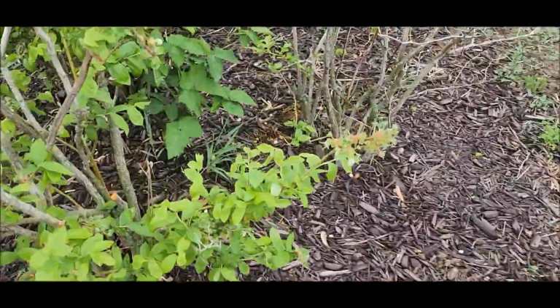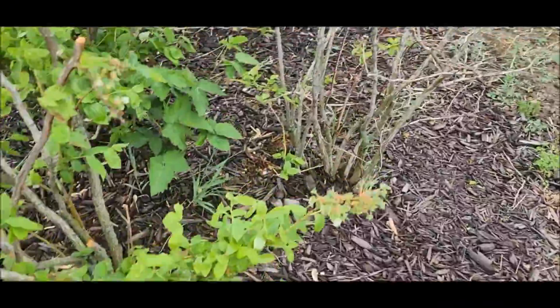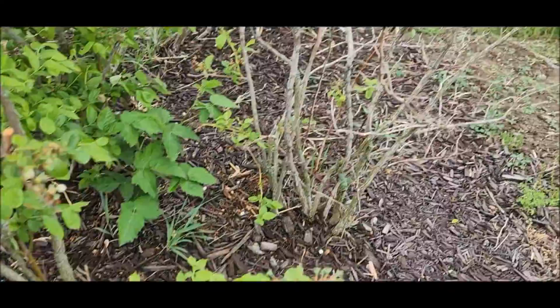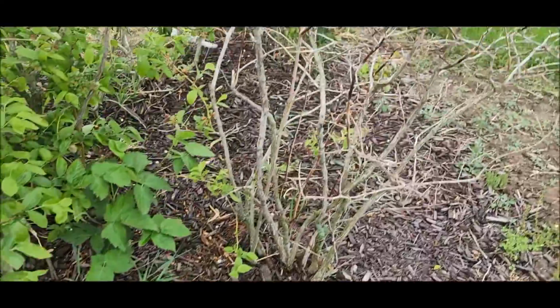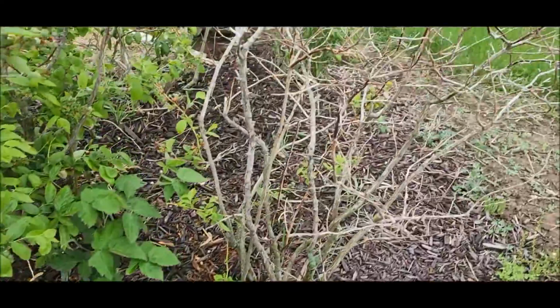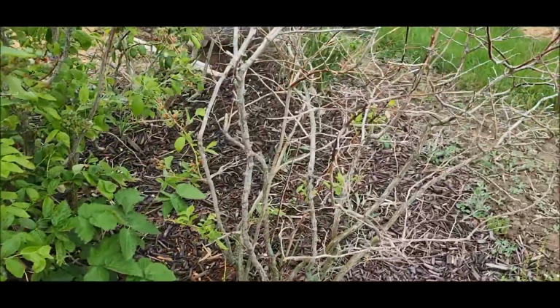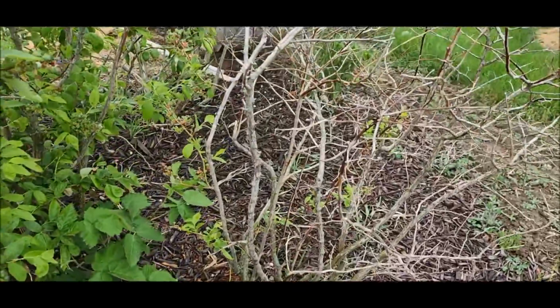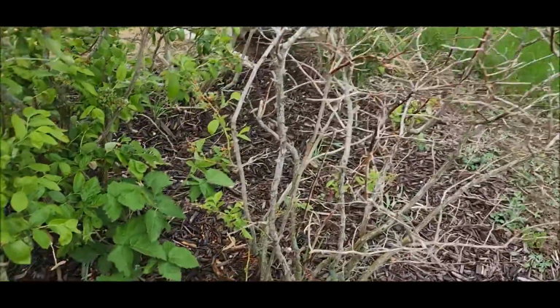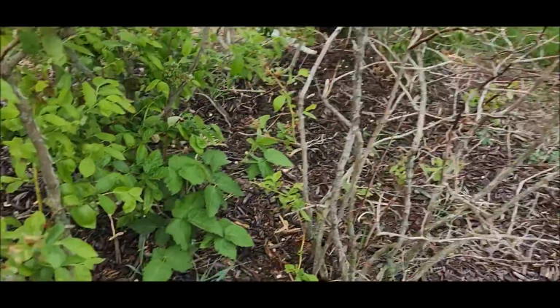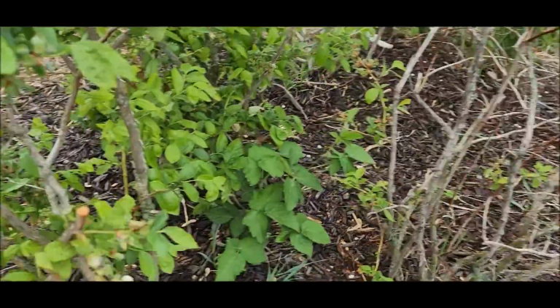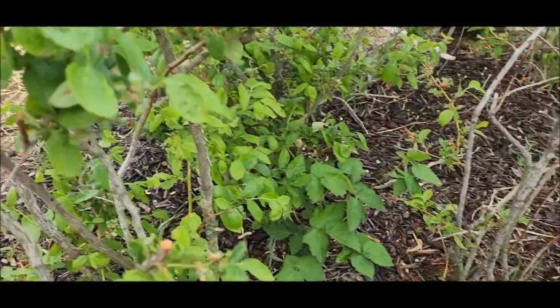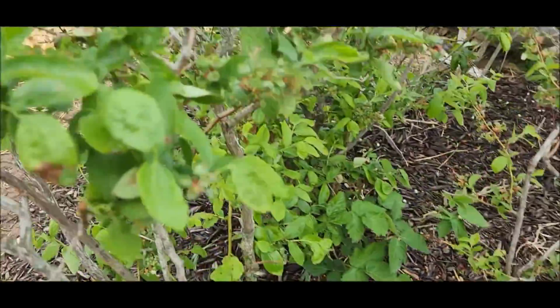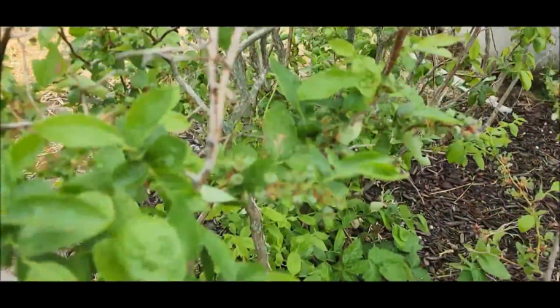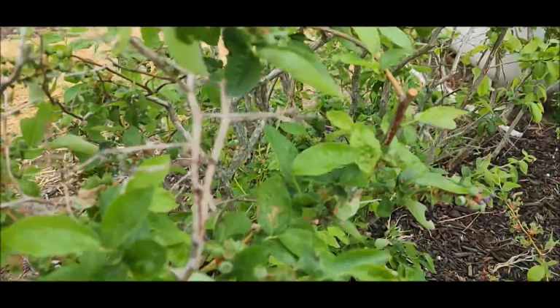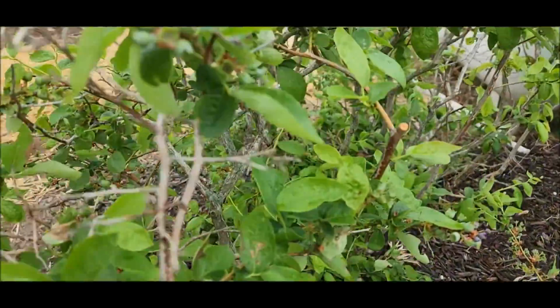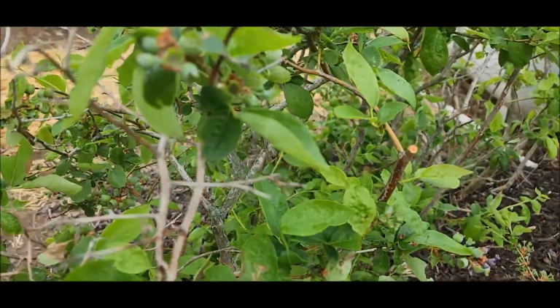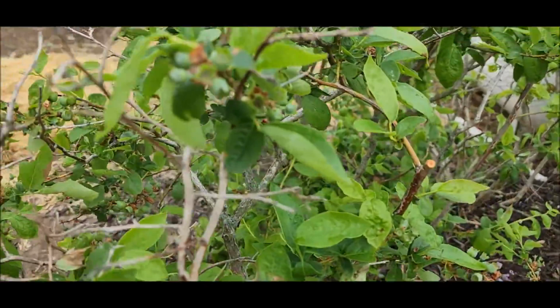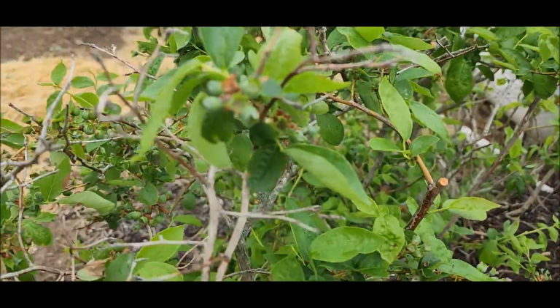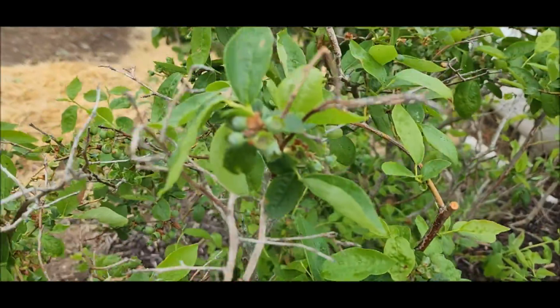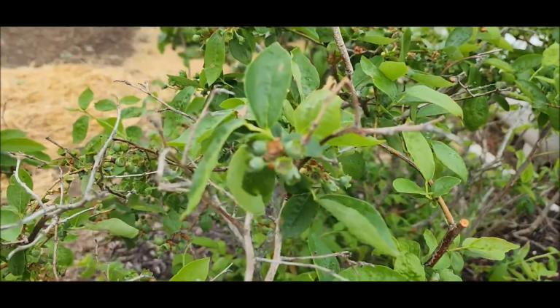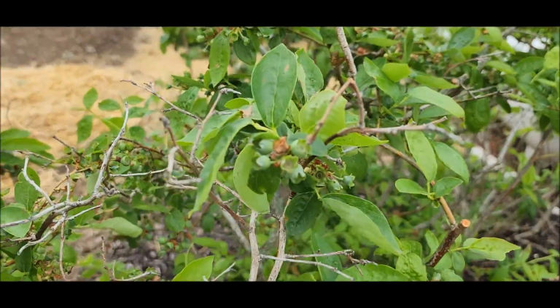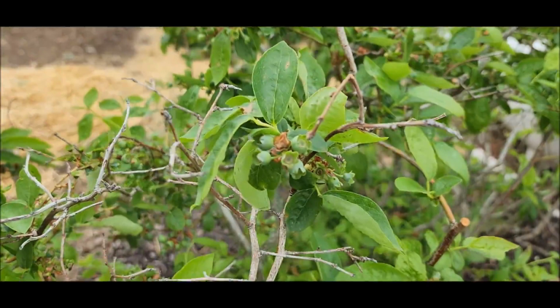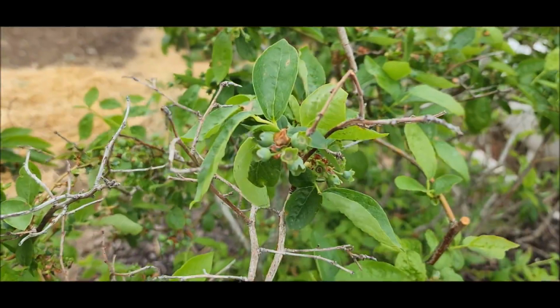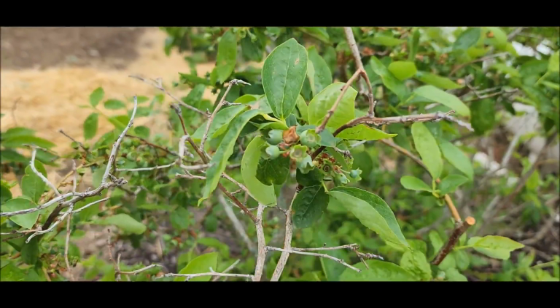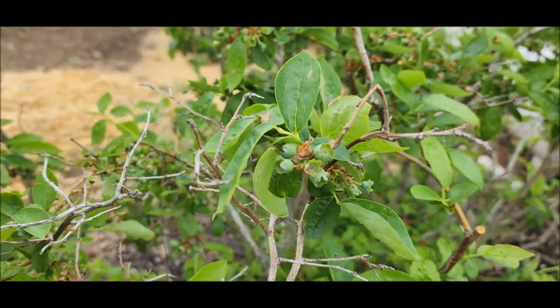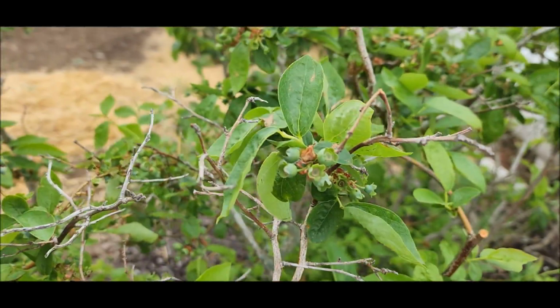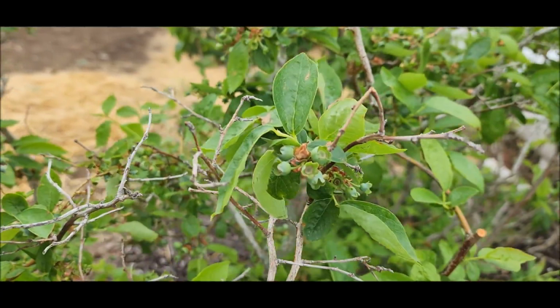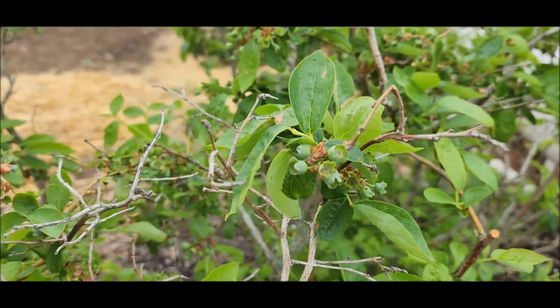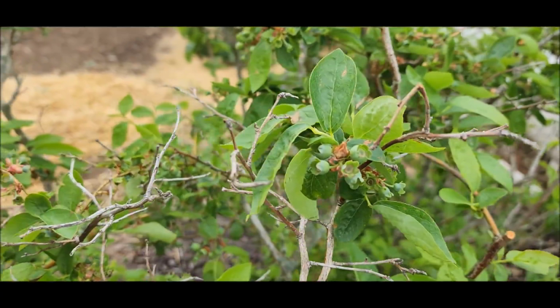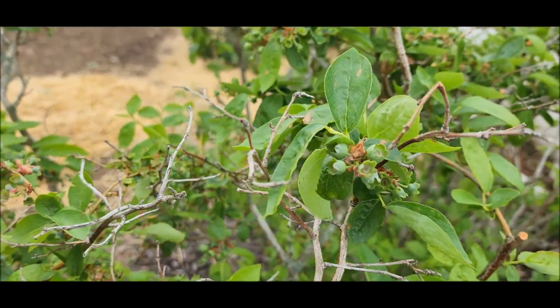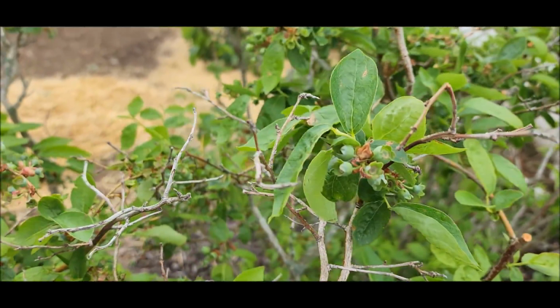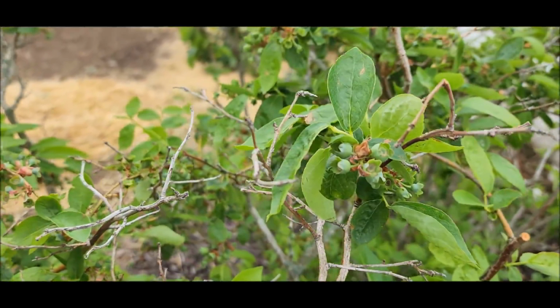The blueberries — that one plant is dead. But these have some blueberries on them.